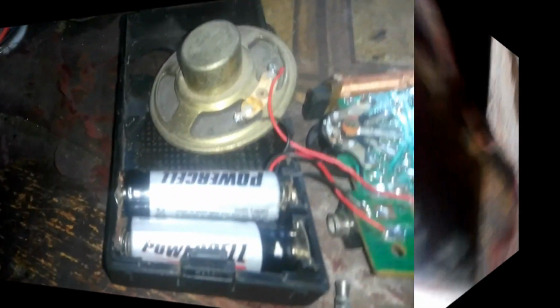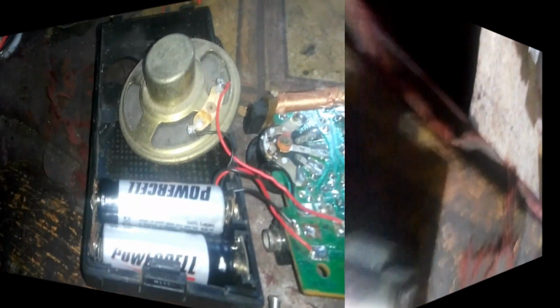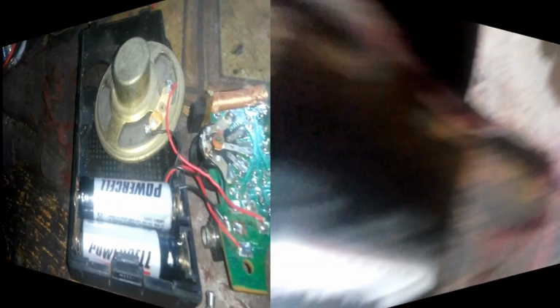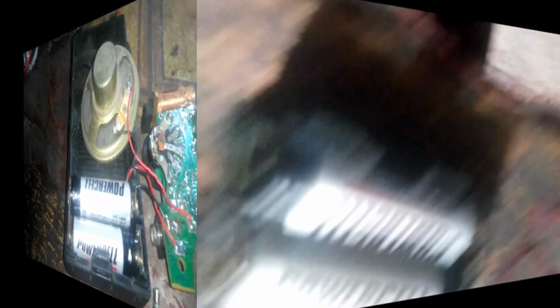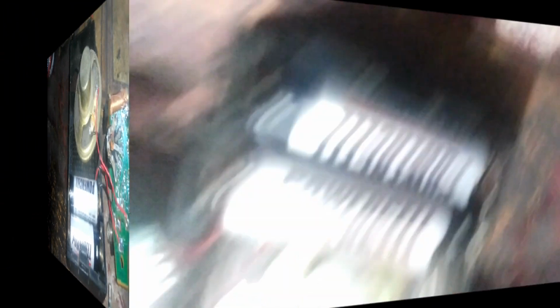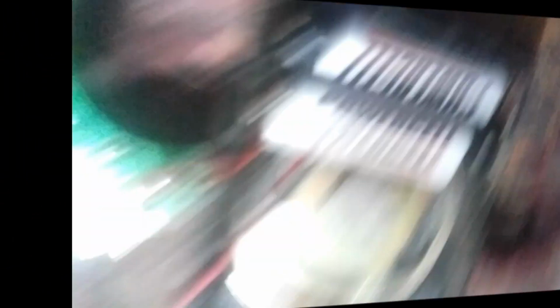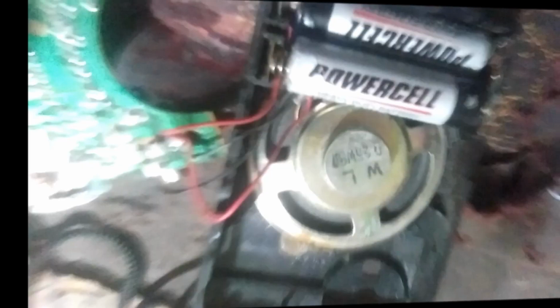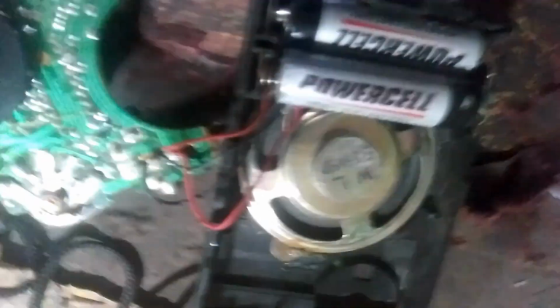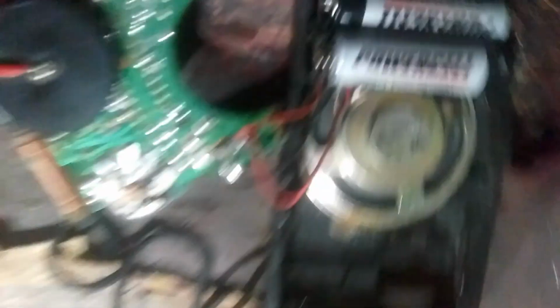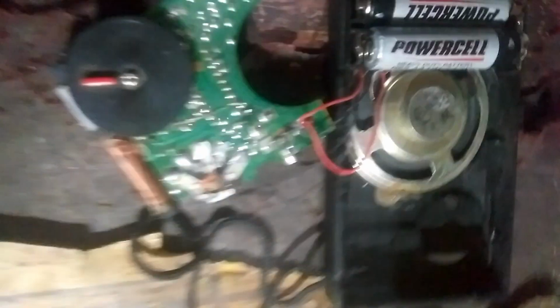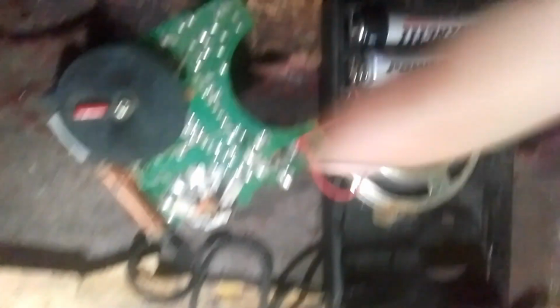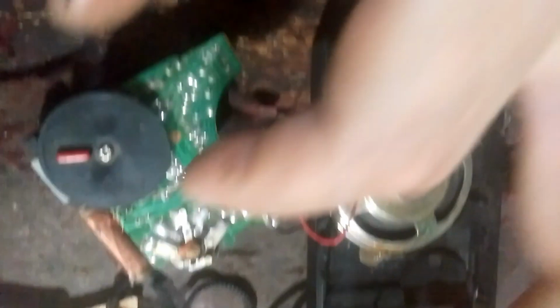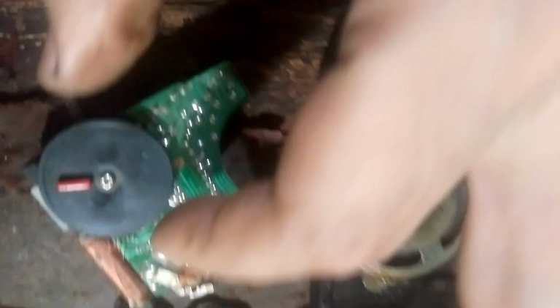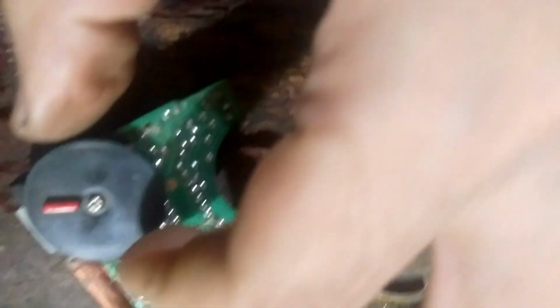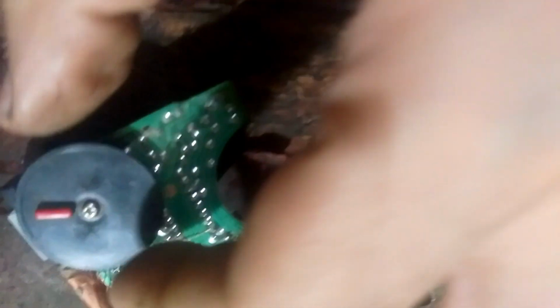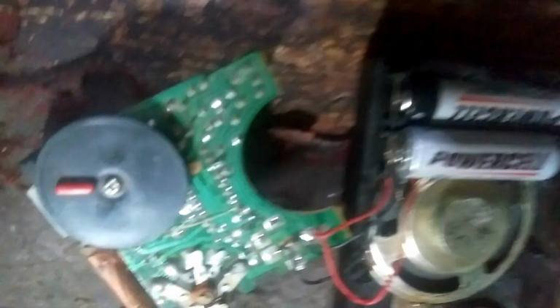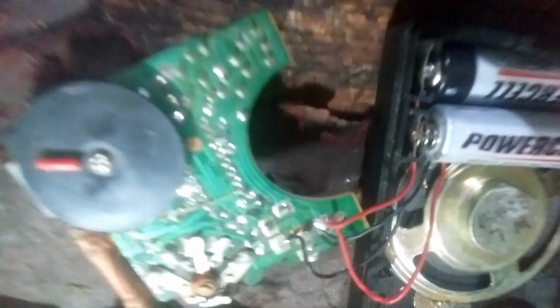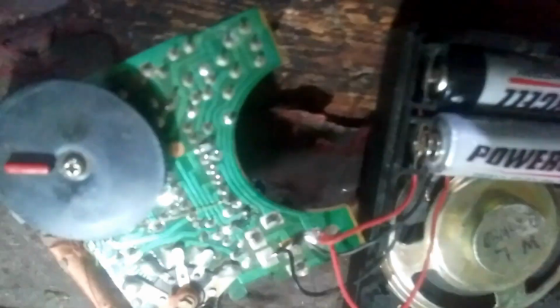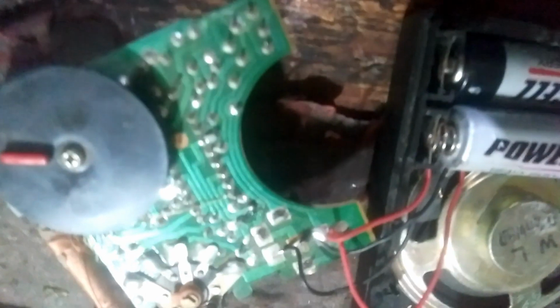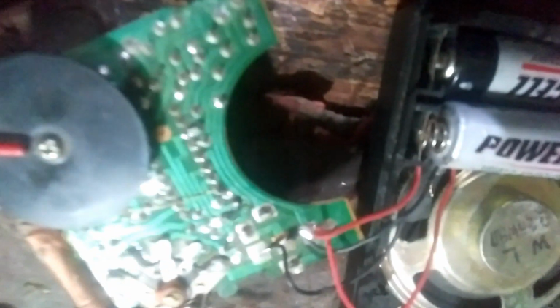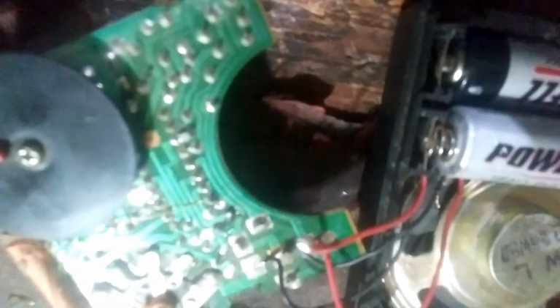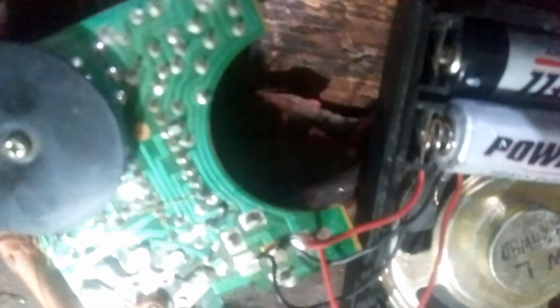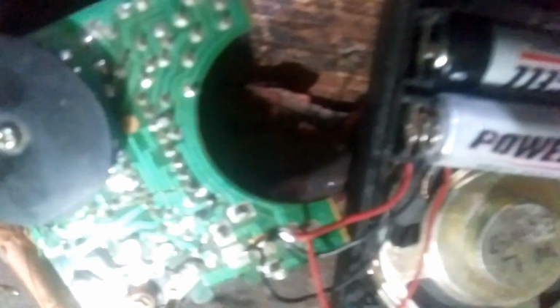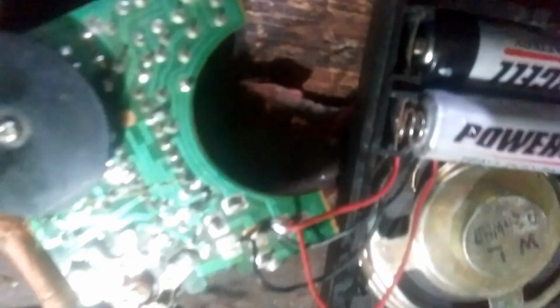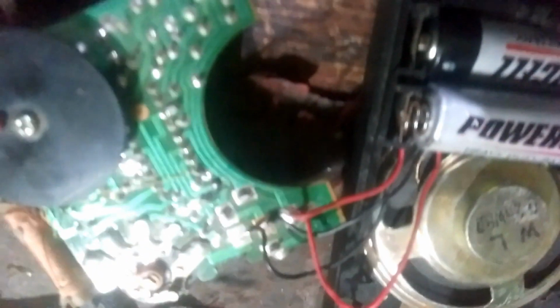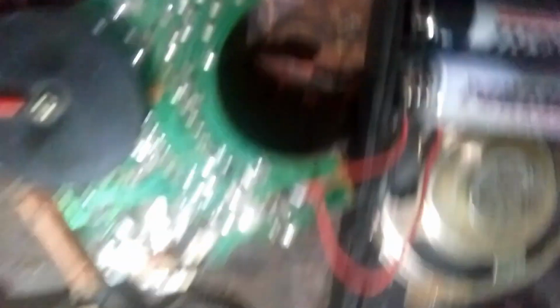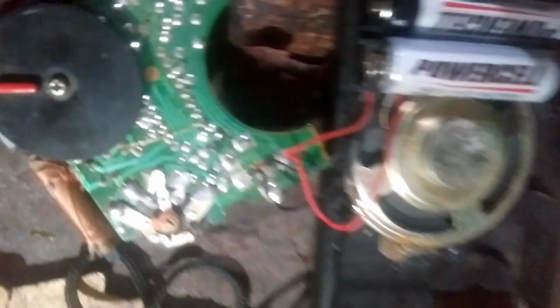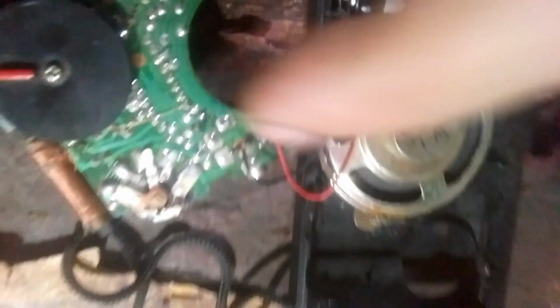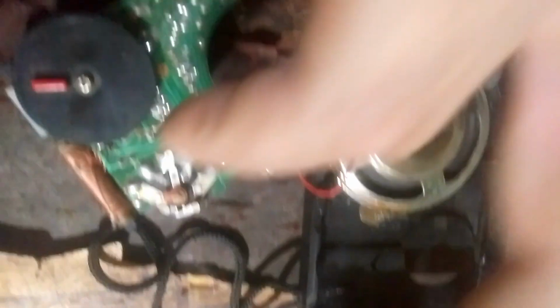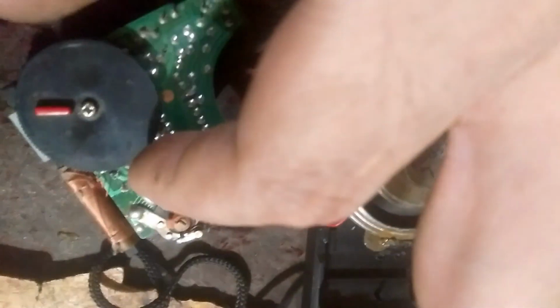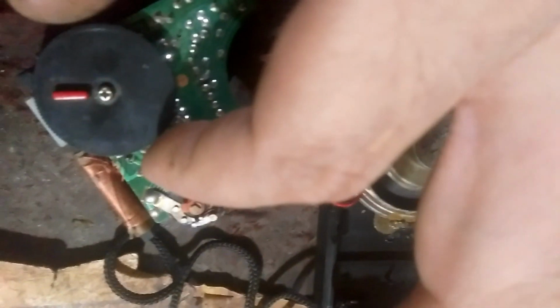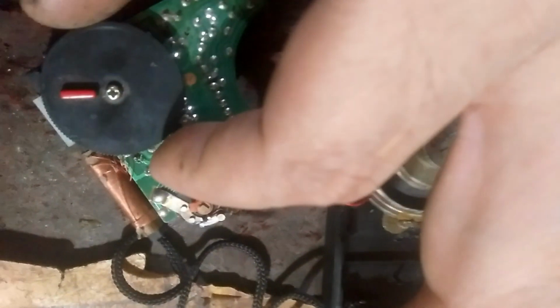We also need to inject the variable capacitor with WD-40 while it's open.